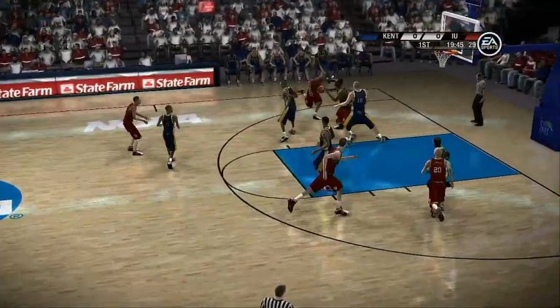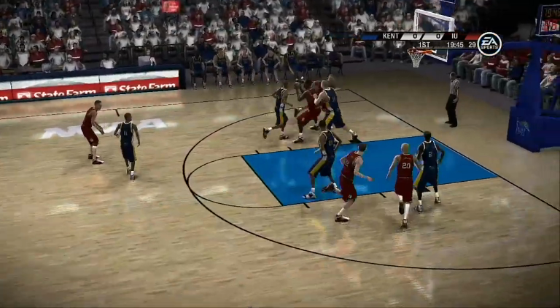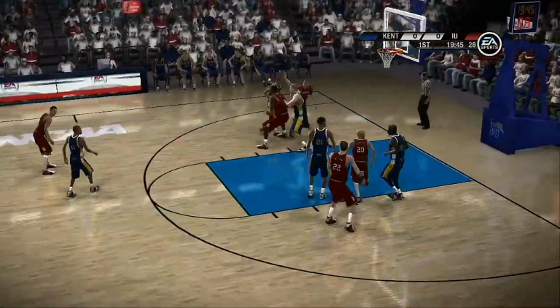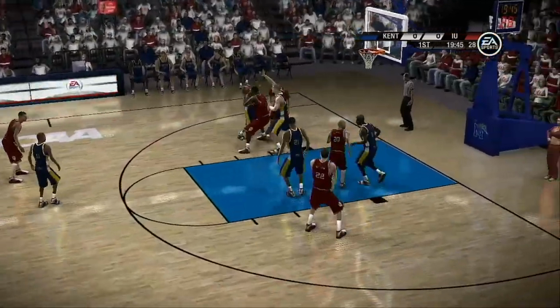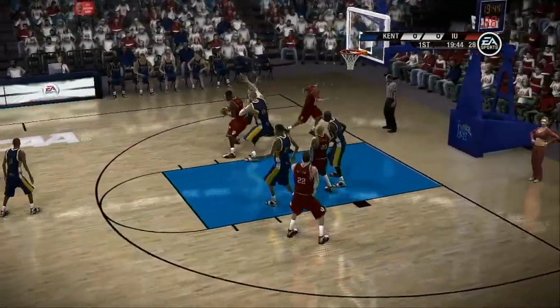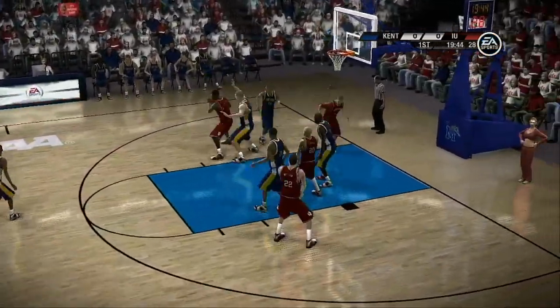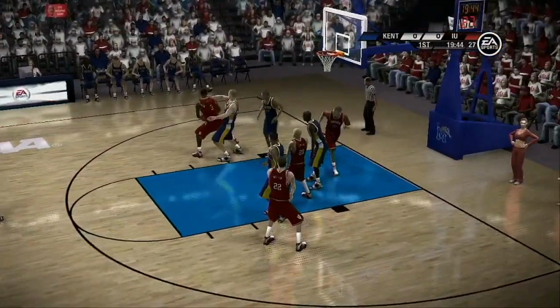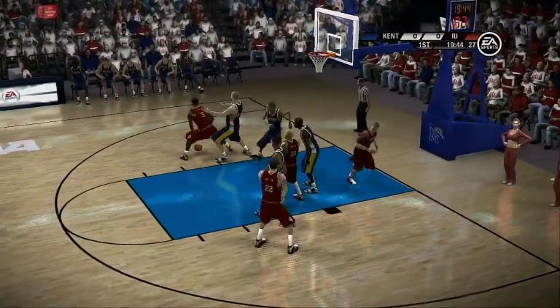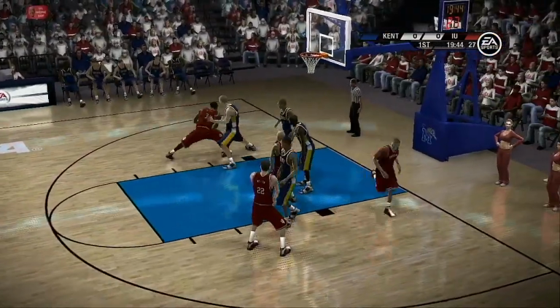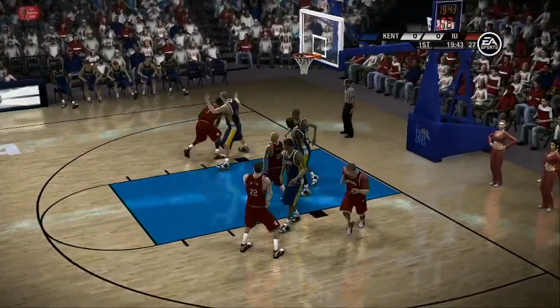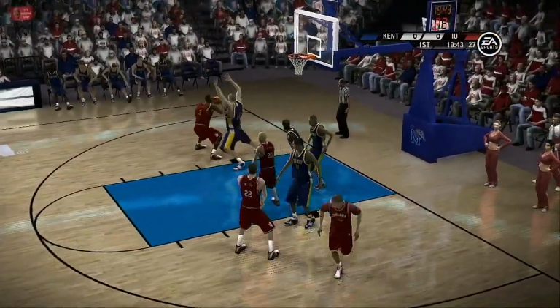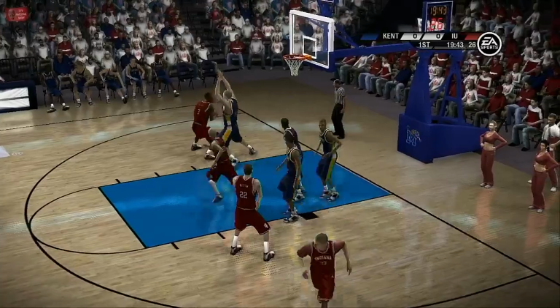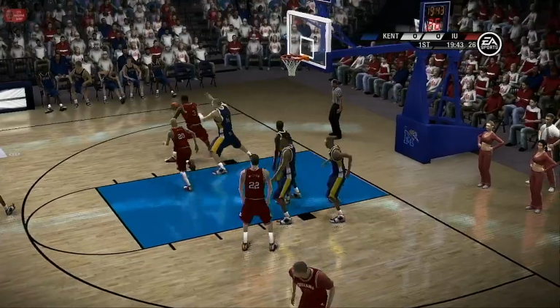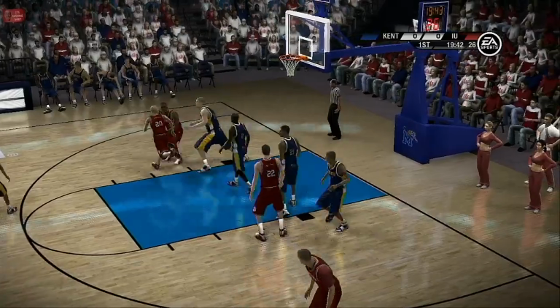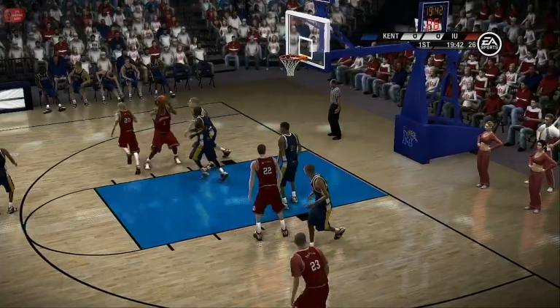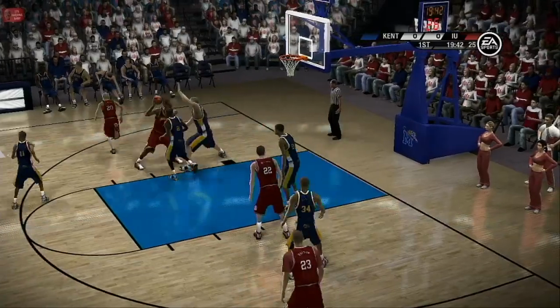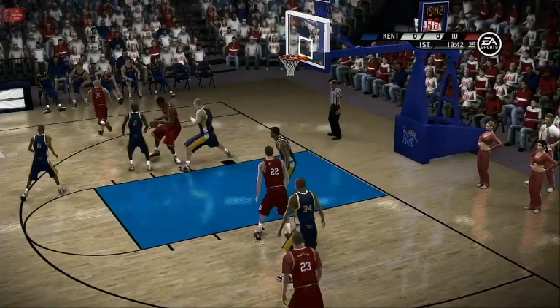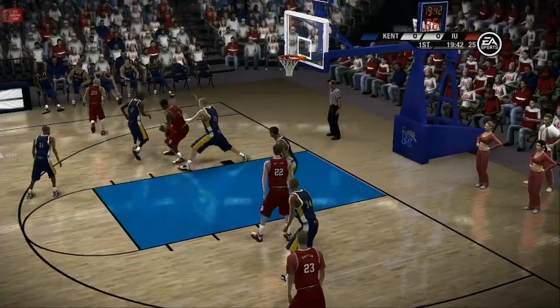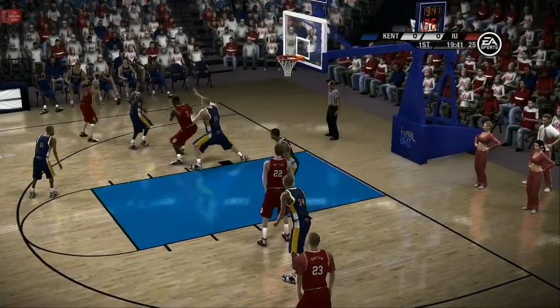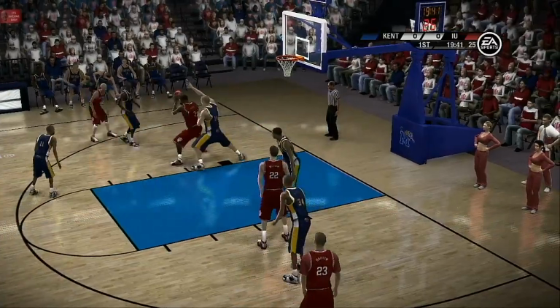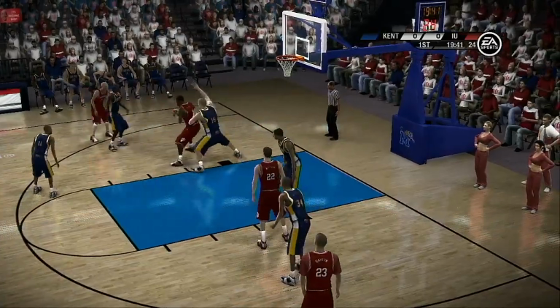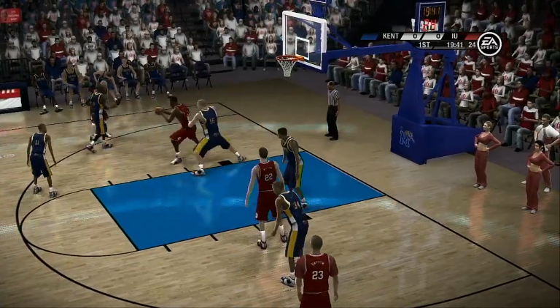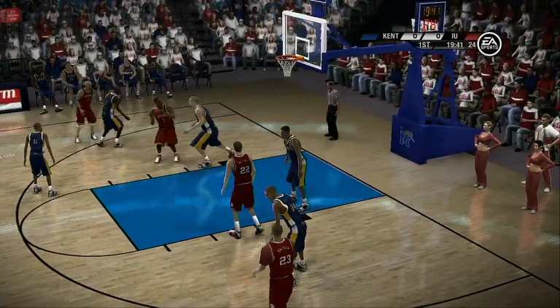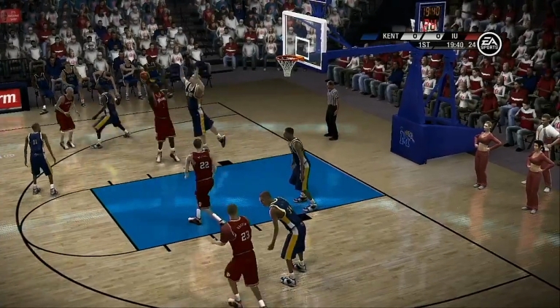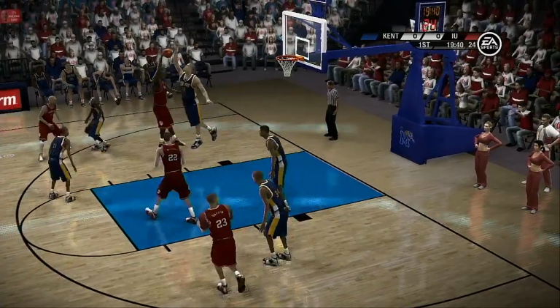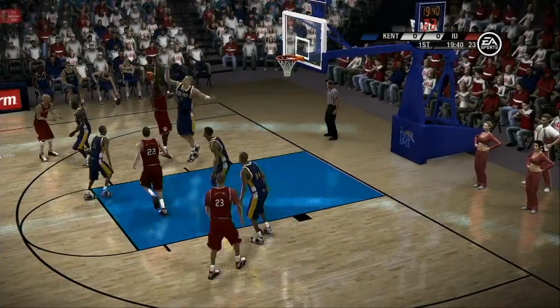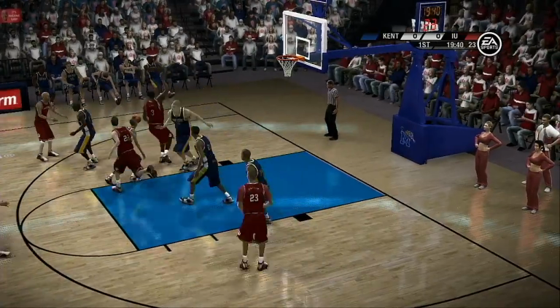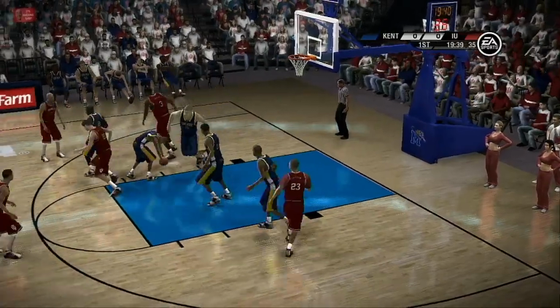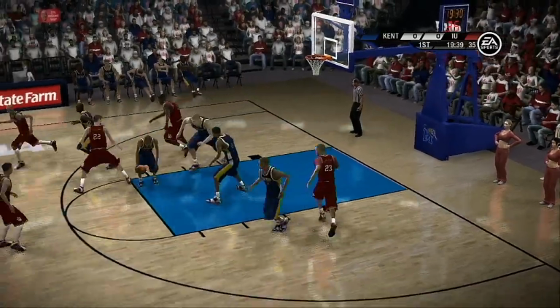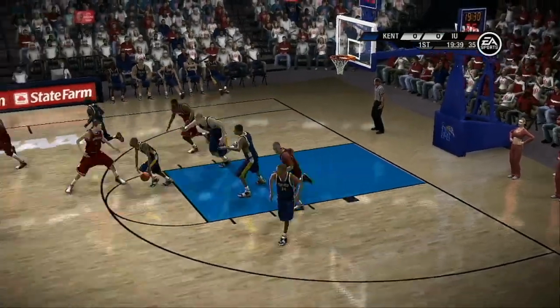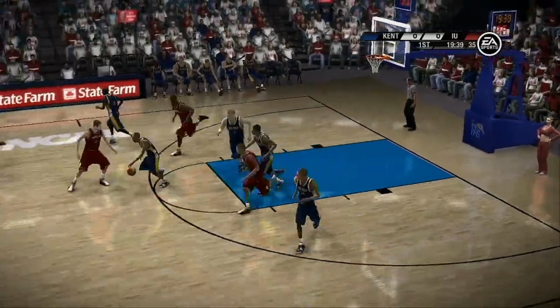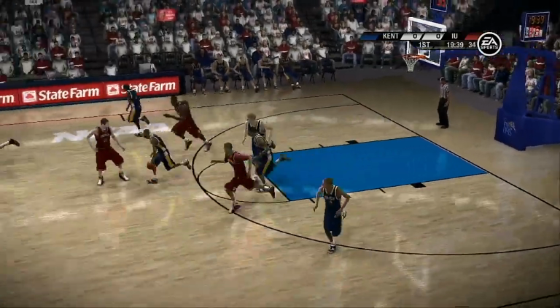Lastly, grab the boards. Make it a habit. Let's get down to the court and get the action underway.